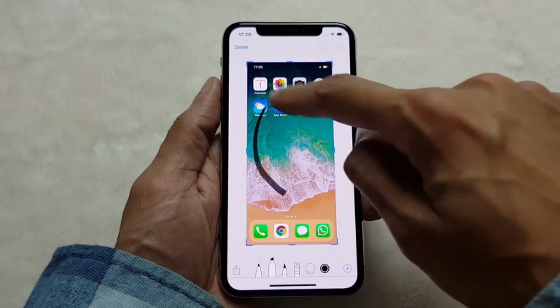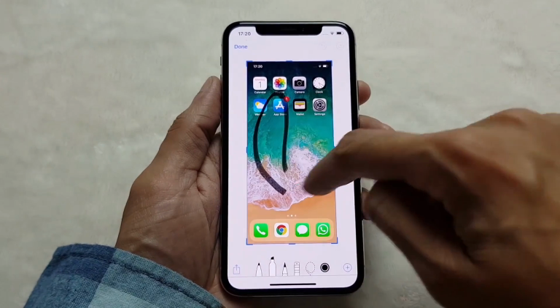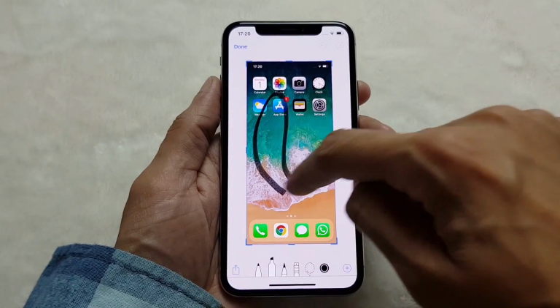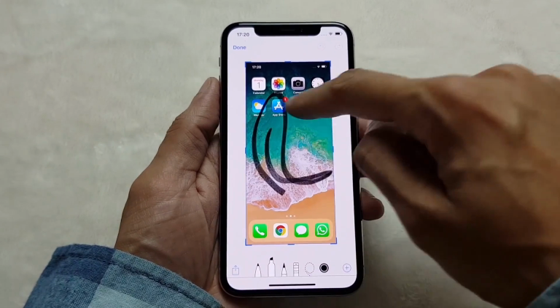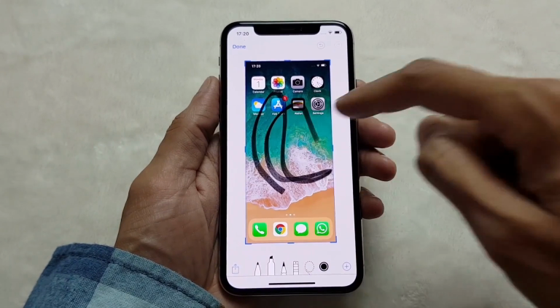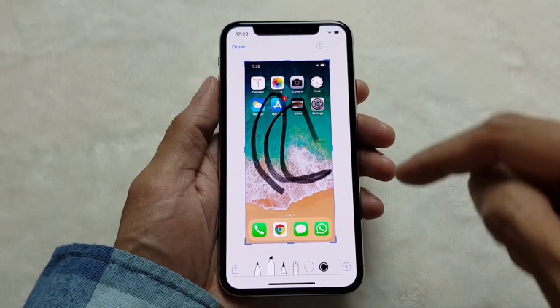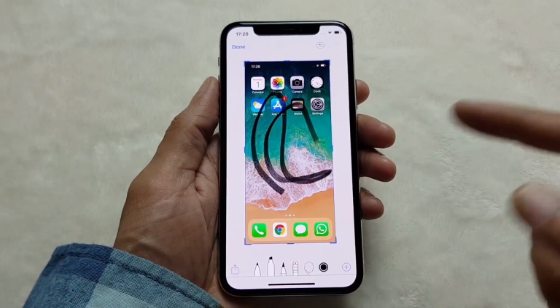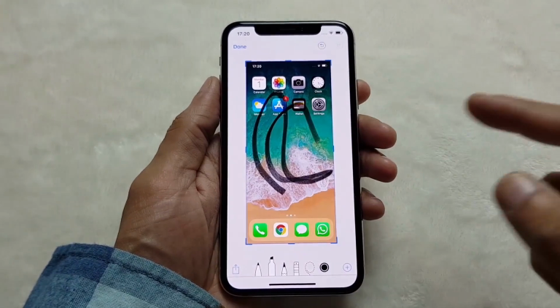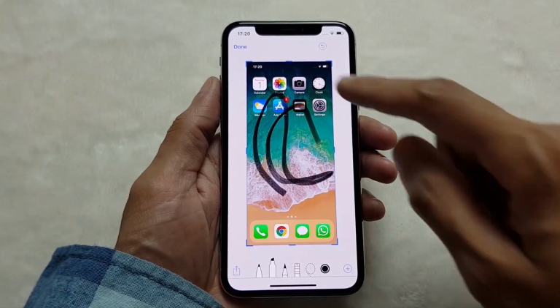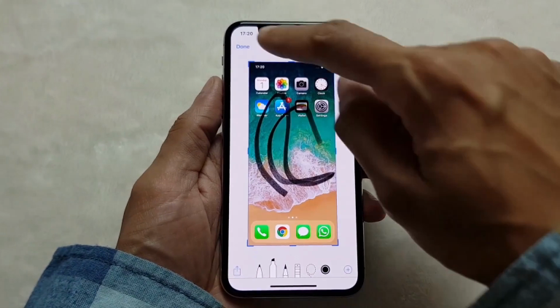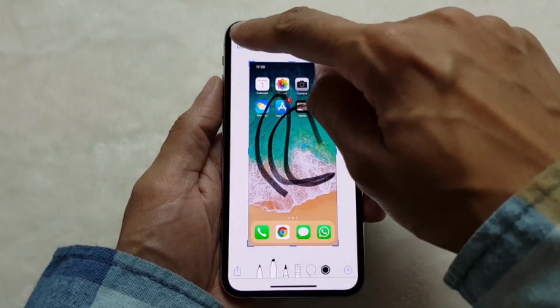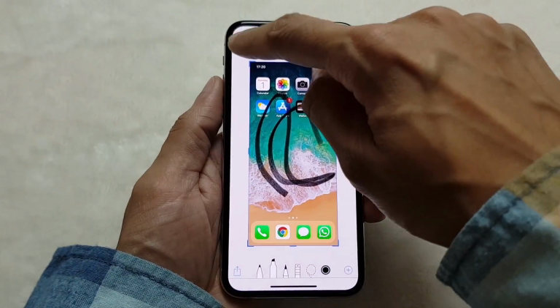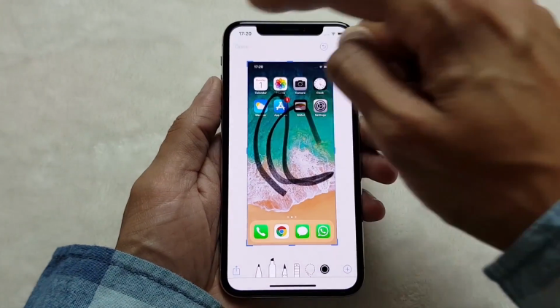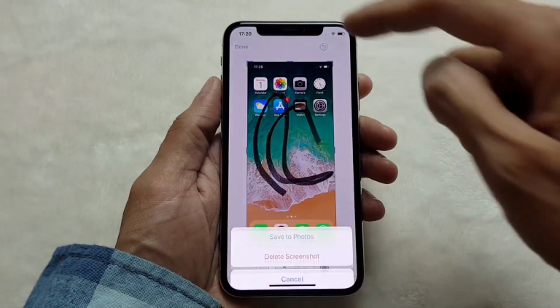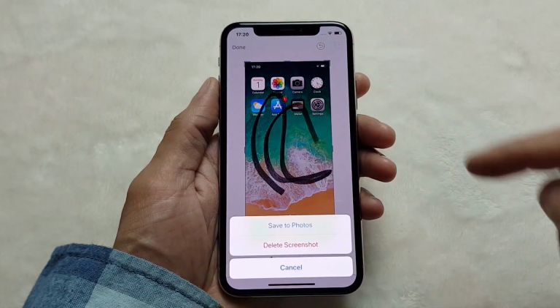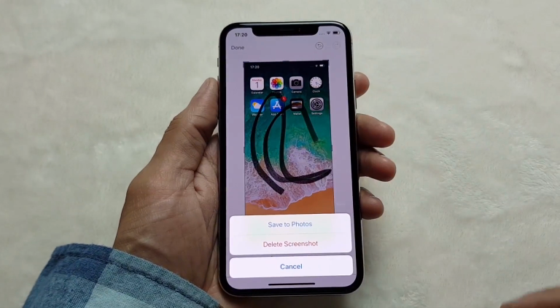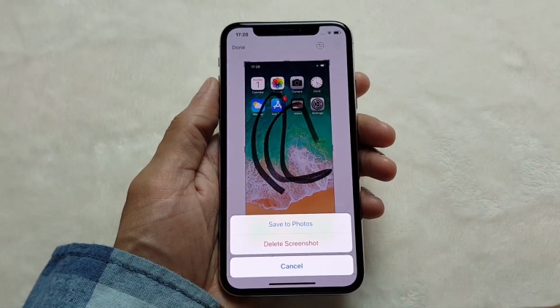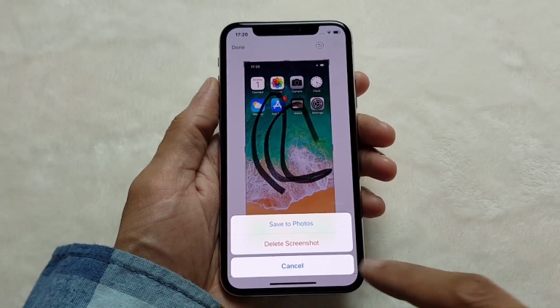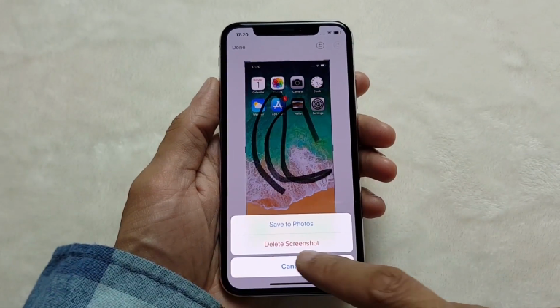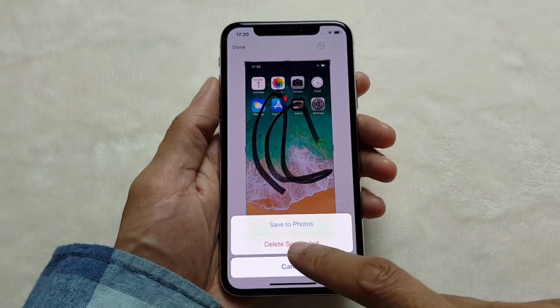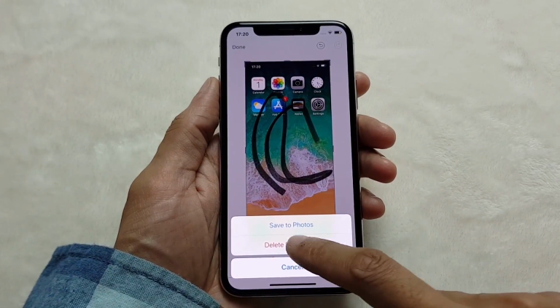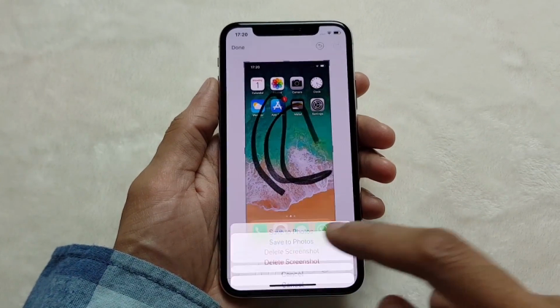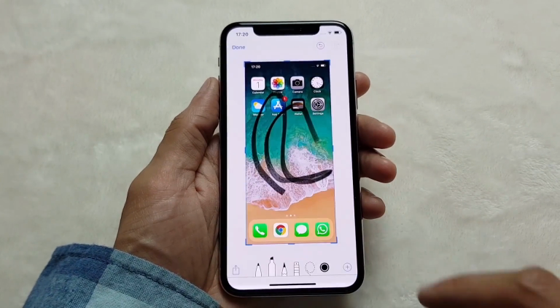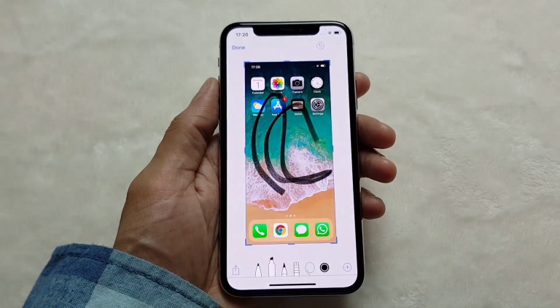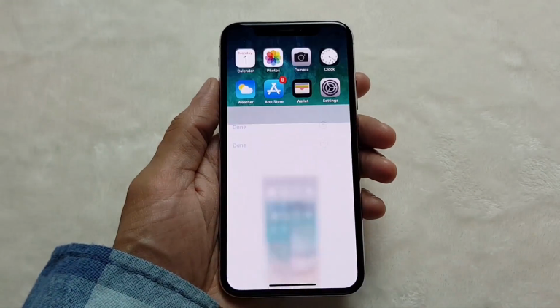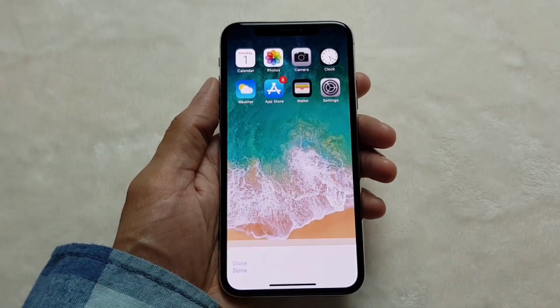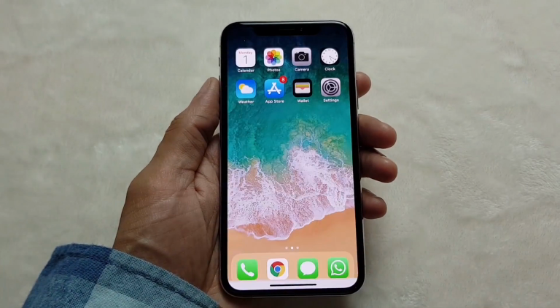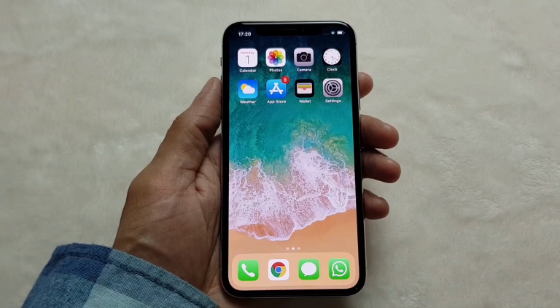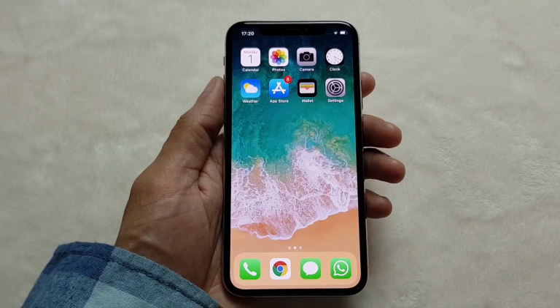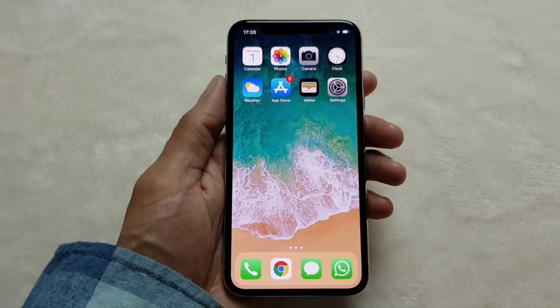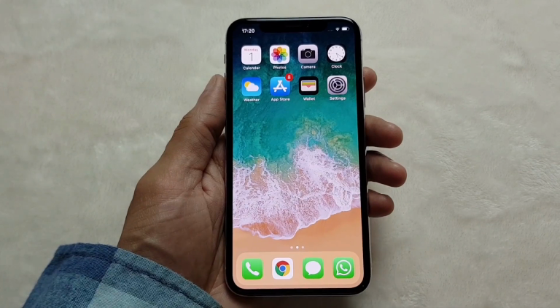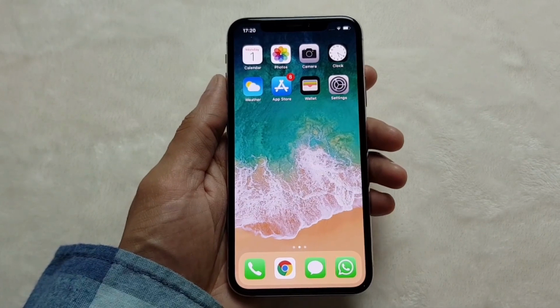If you tap on the screenshot down here, you can doodle on it, you can share it, you can do all kinds of things. I'm just going to delete it to get it out of the way.